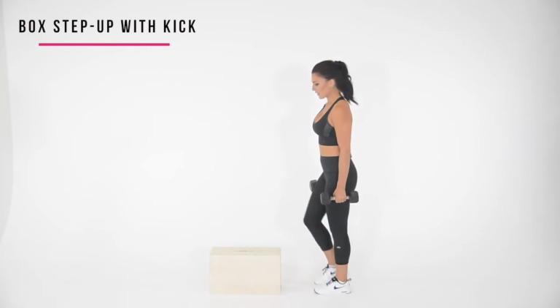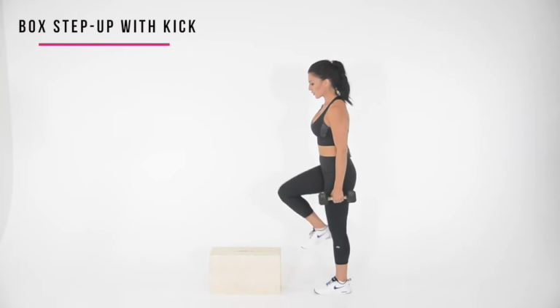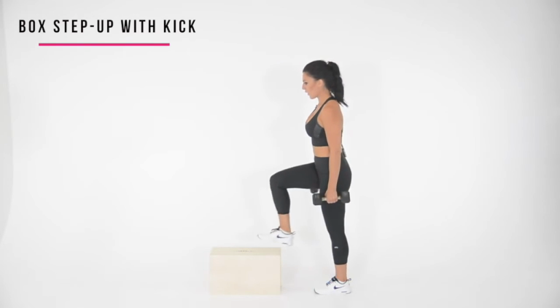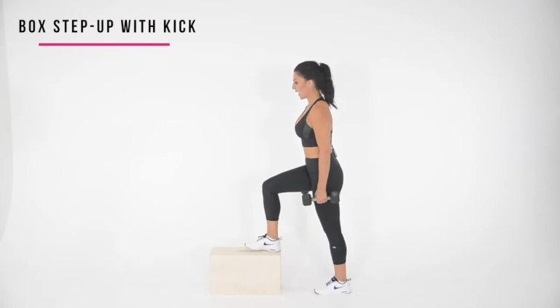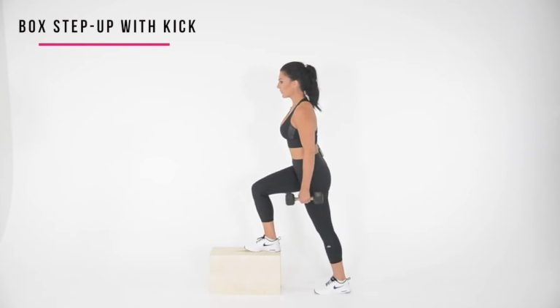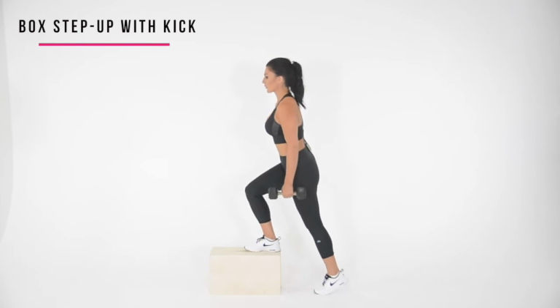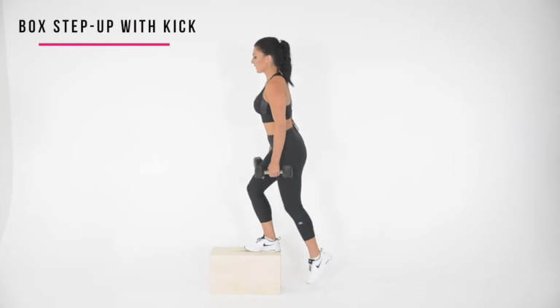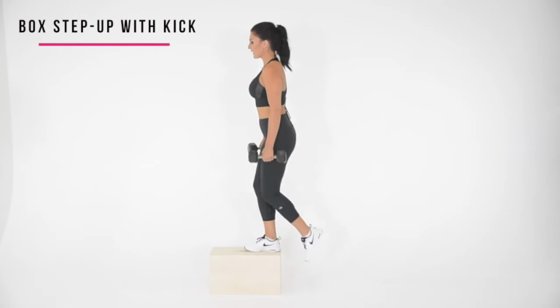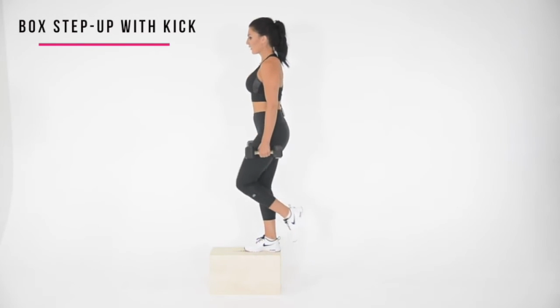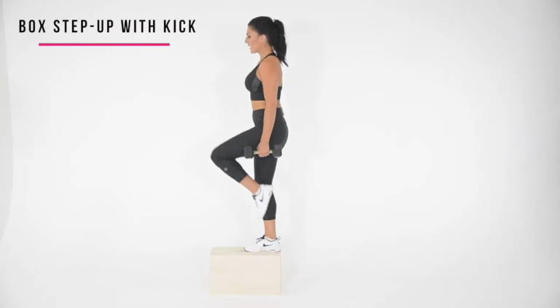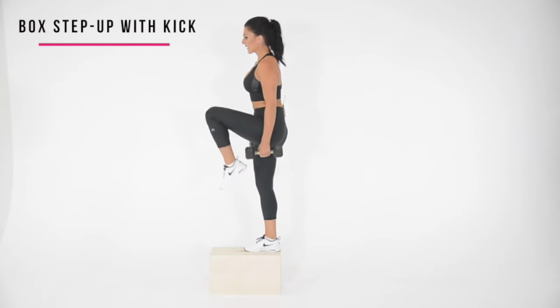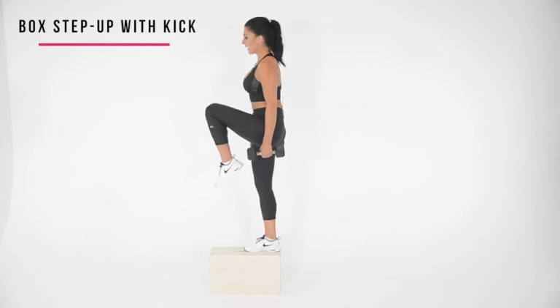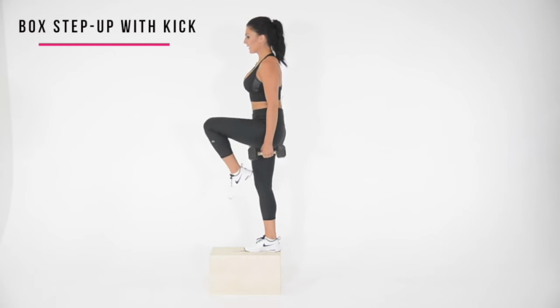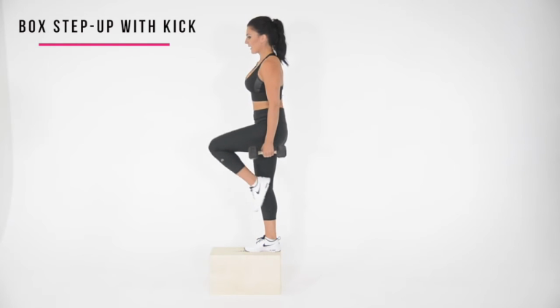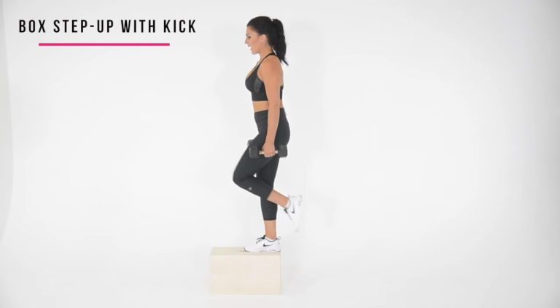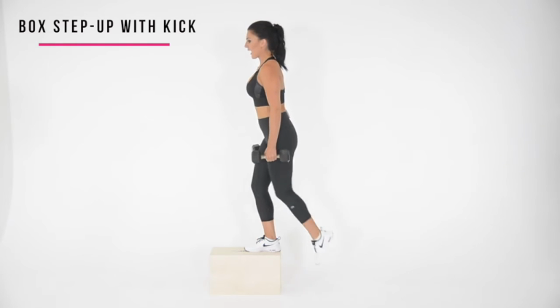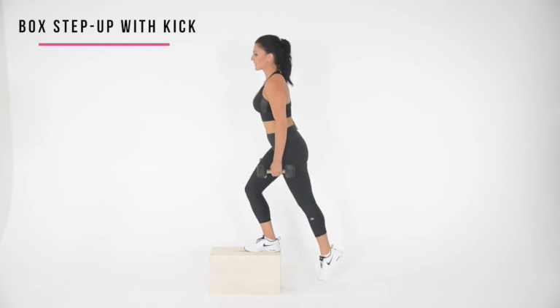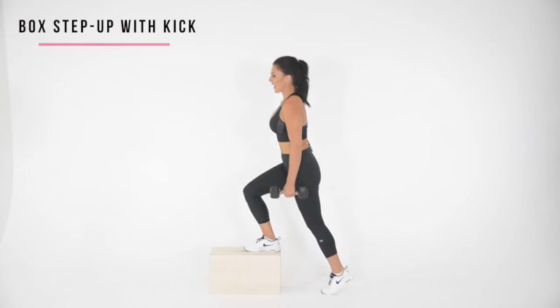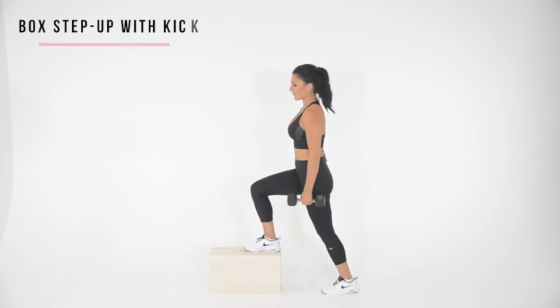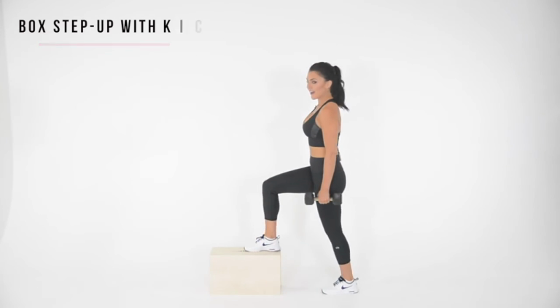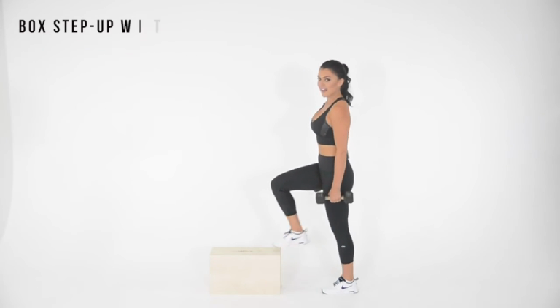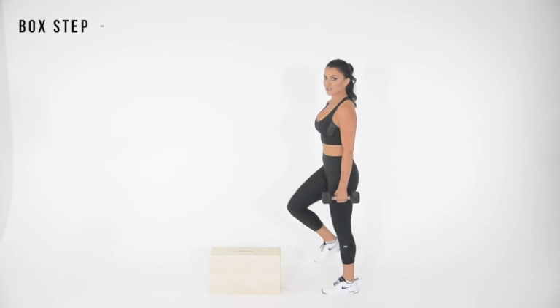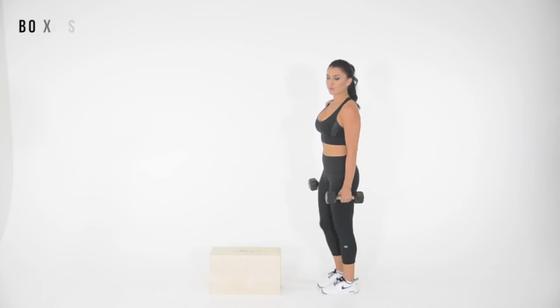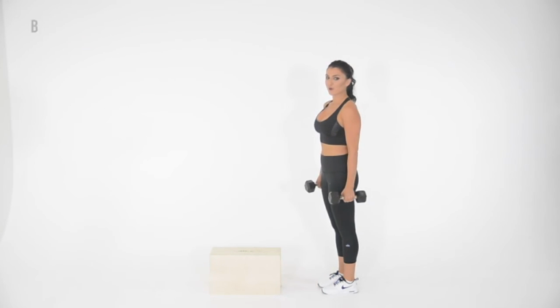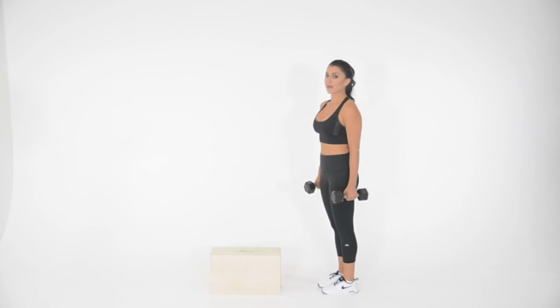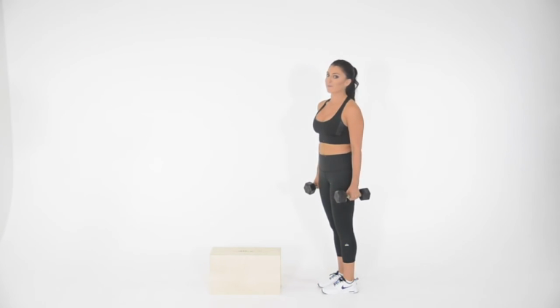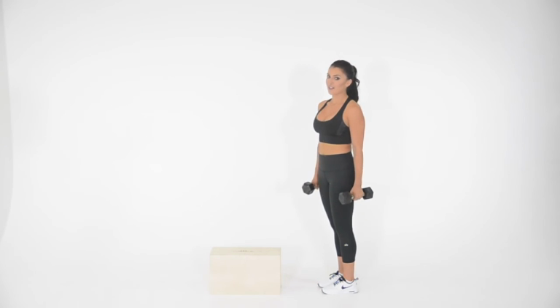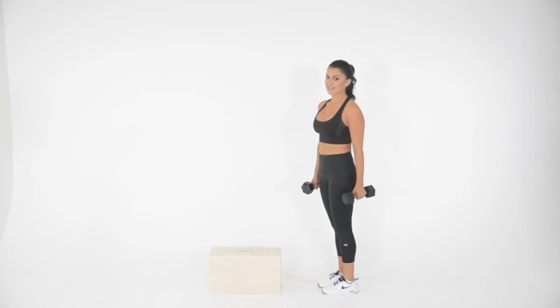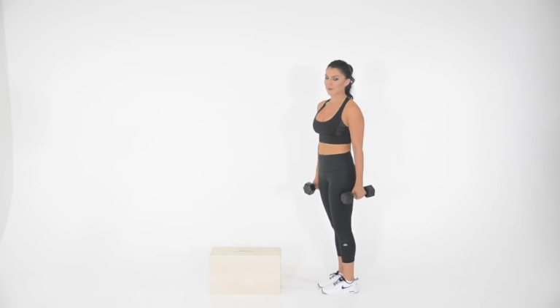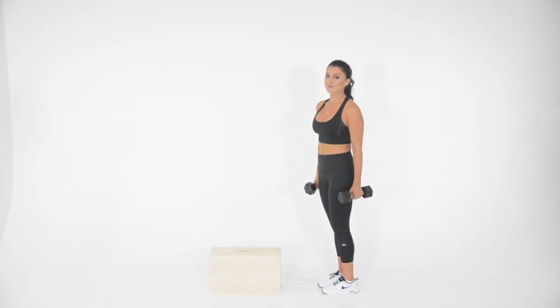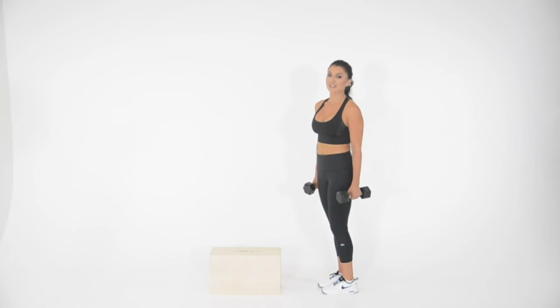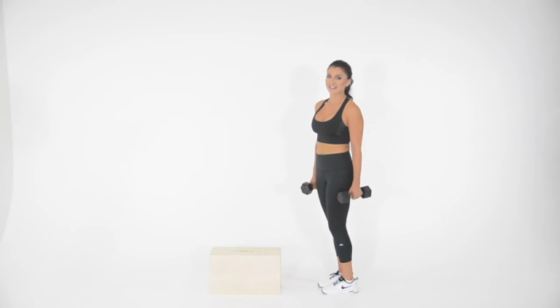So up through the heel, kick, and down. And that's how you perform a box step up with a kick.